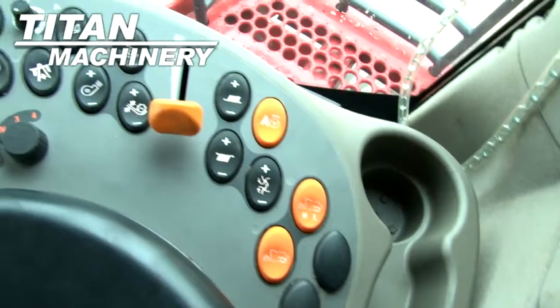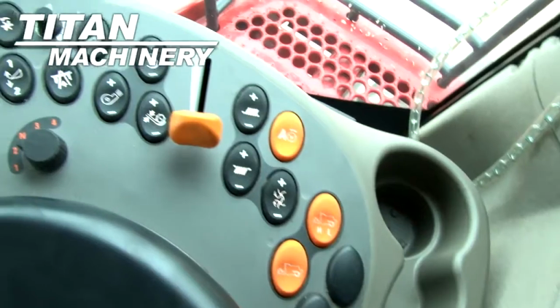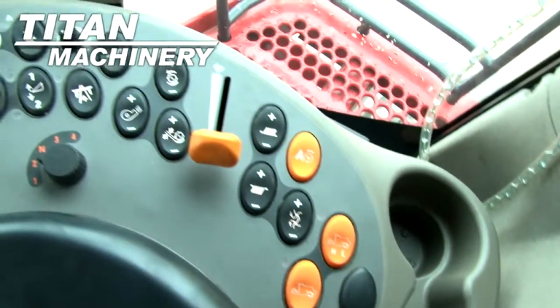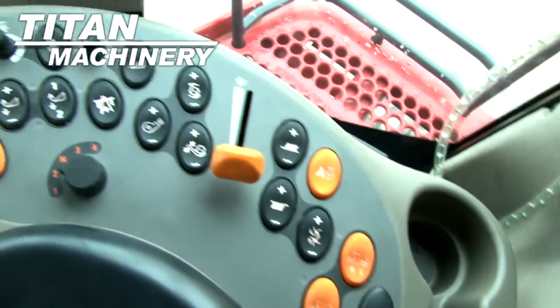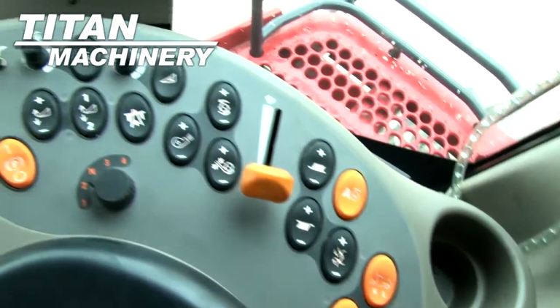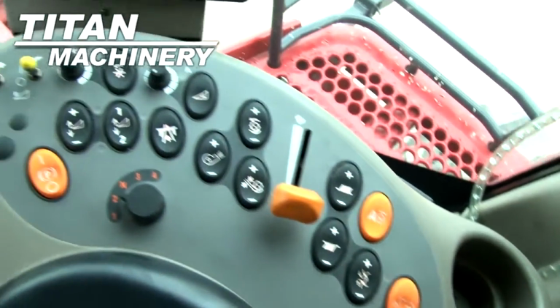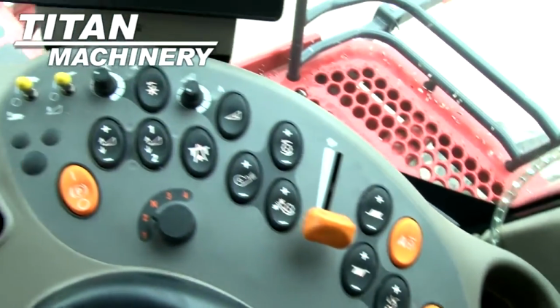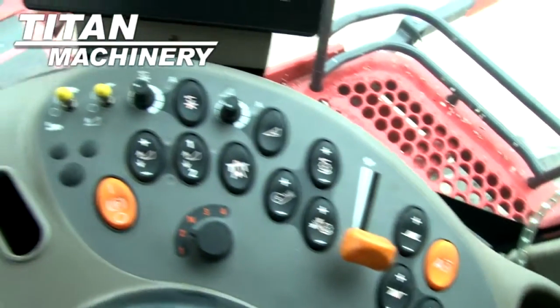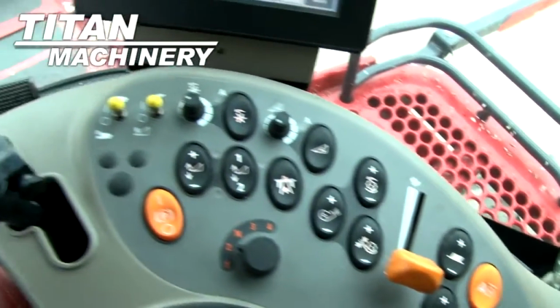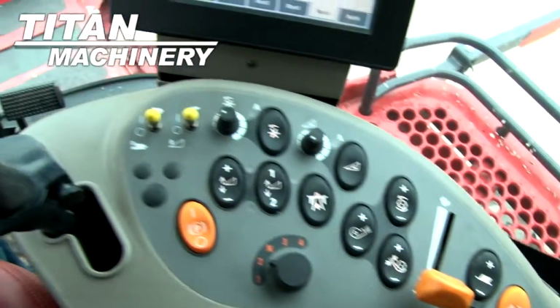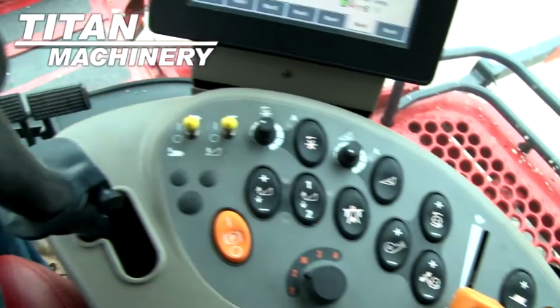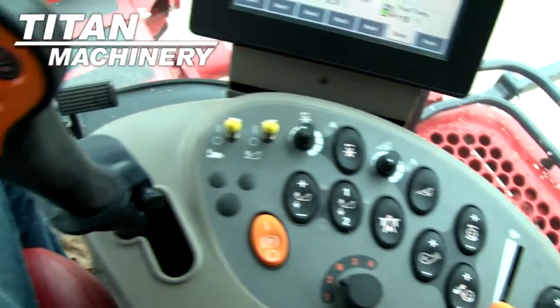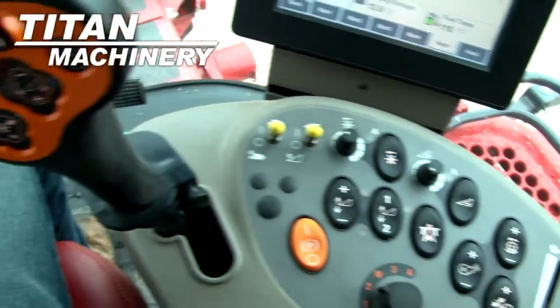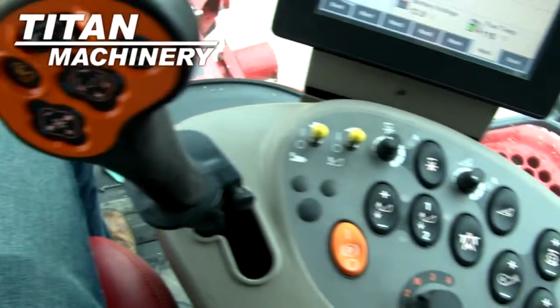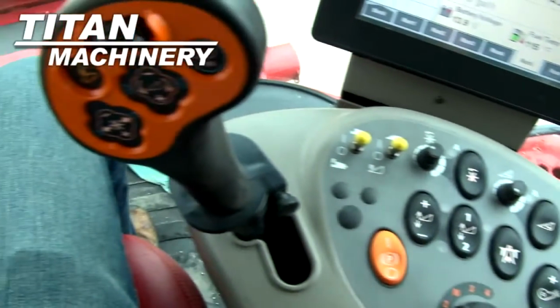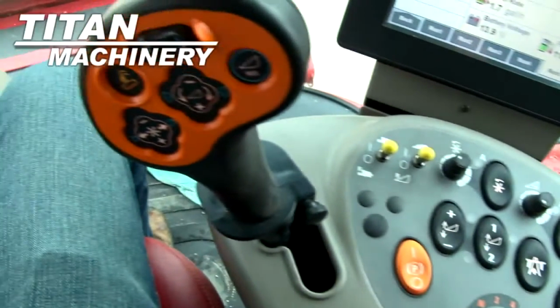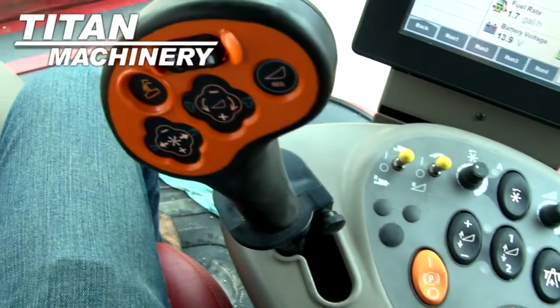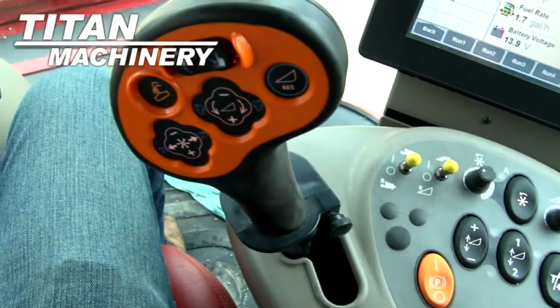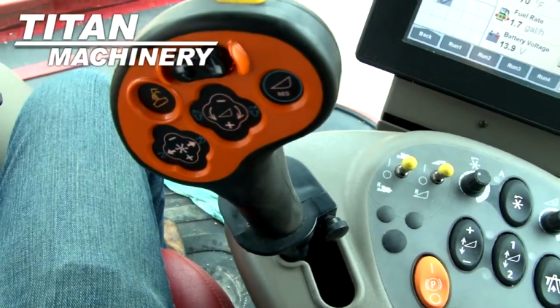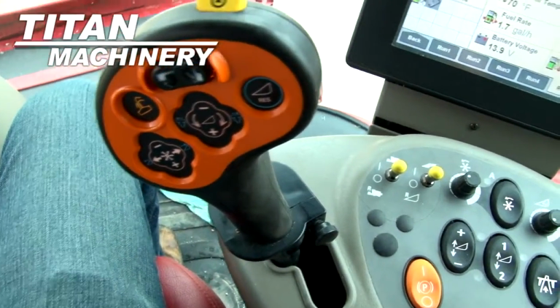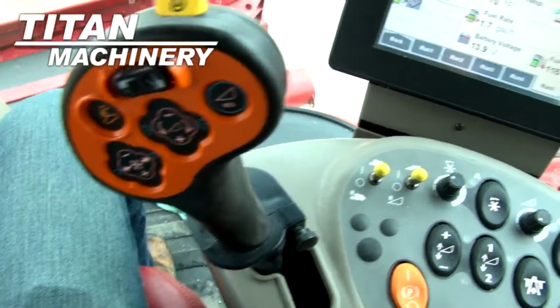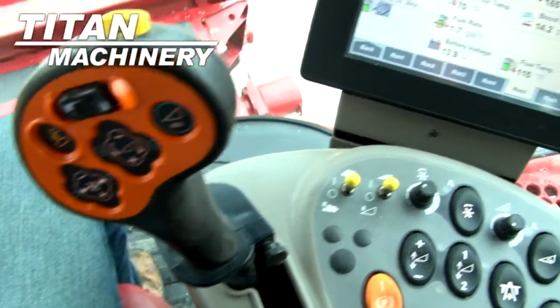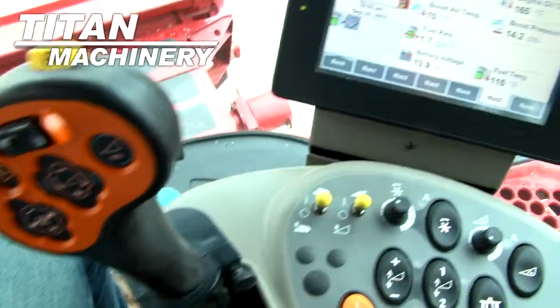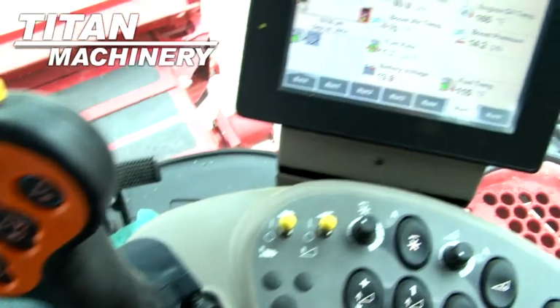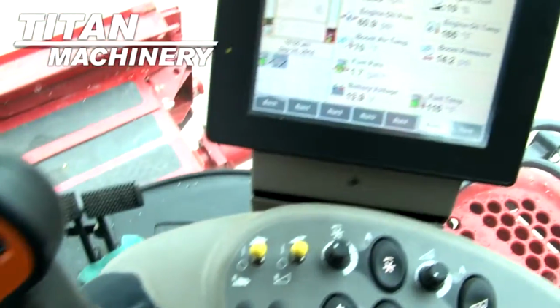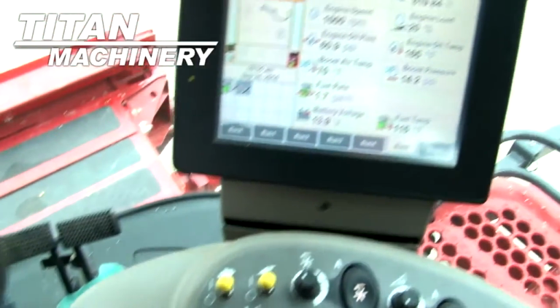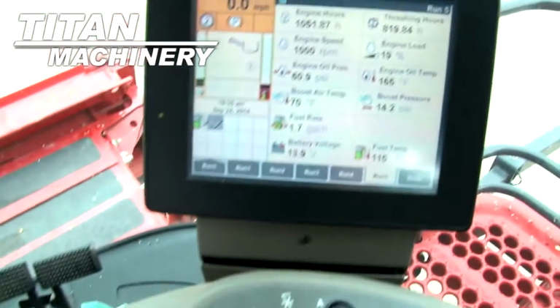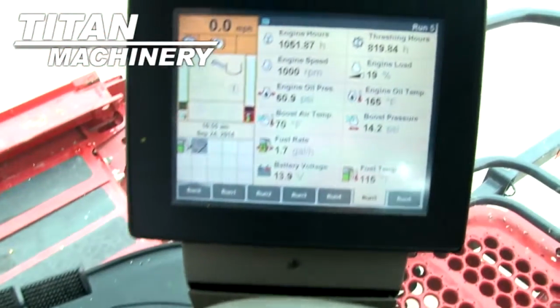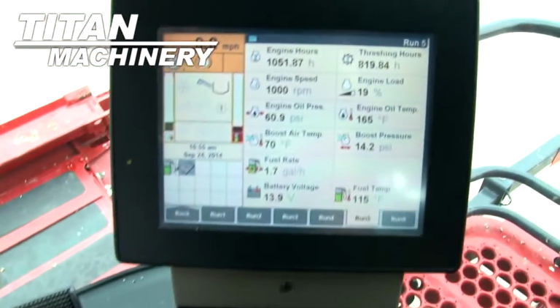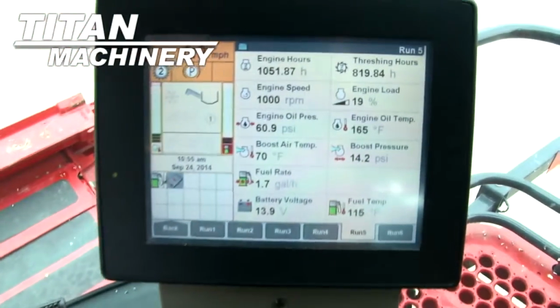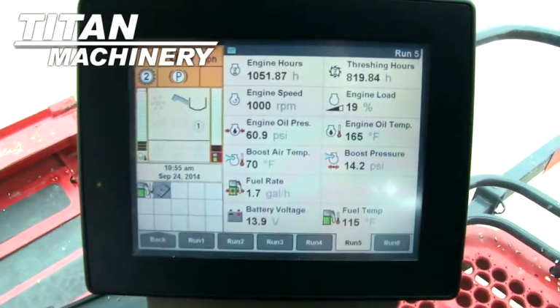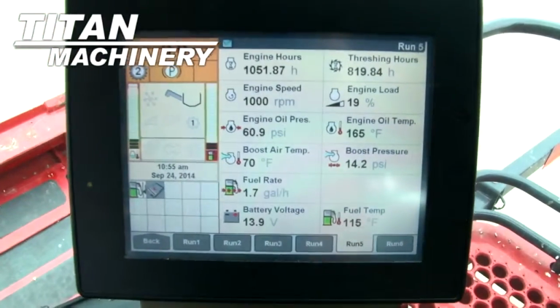It features four AFT reel, auto-reel speed, auto header height, grain loss monitor, yield mapping, and yield moisture monitor.